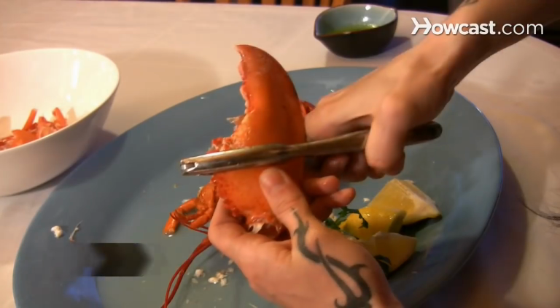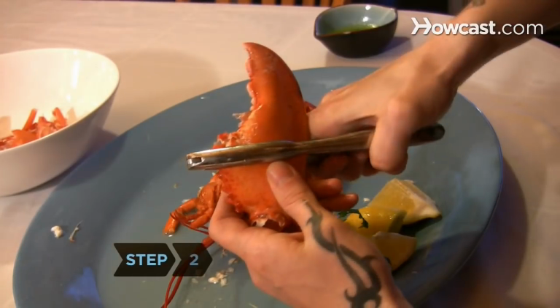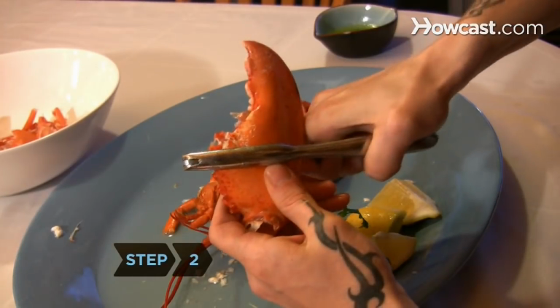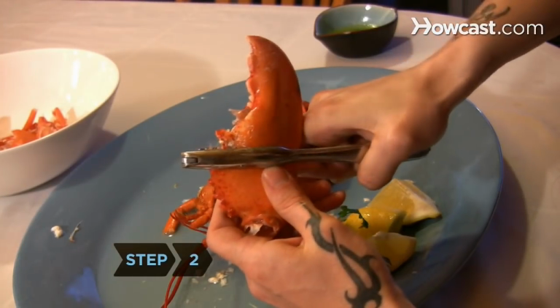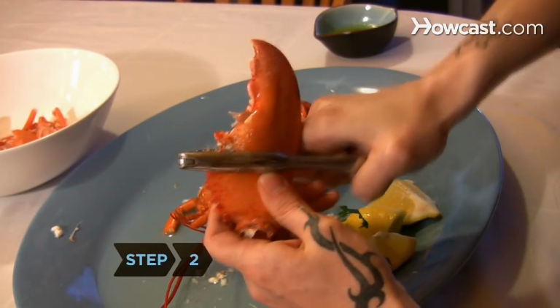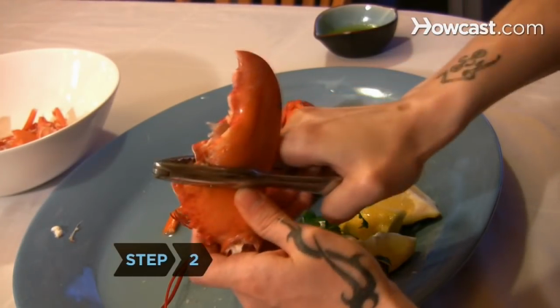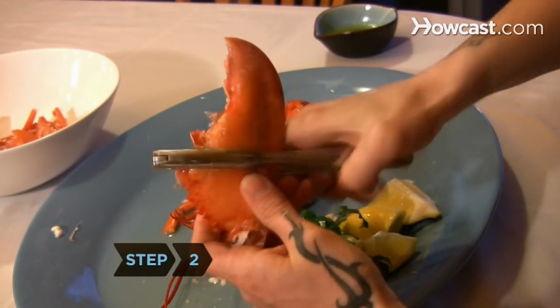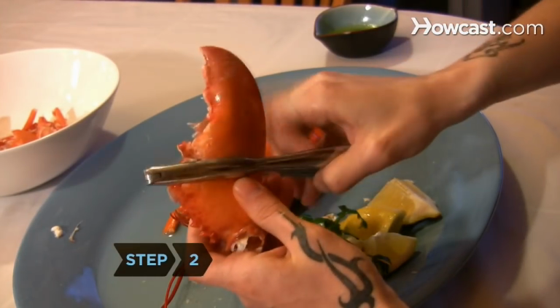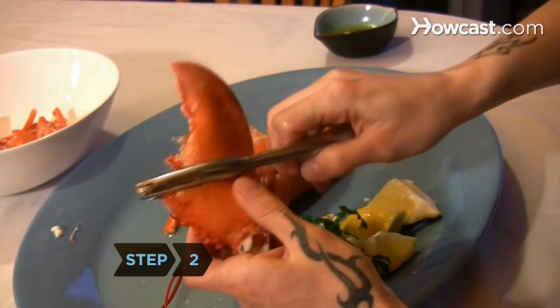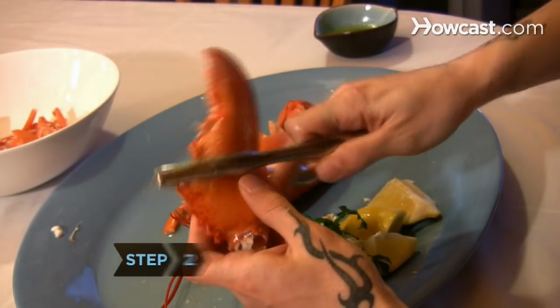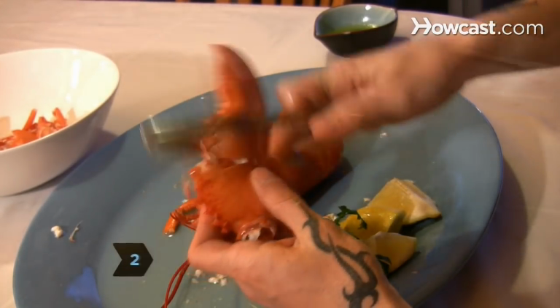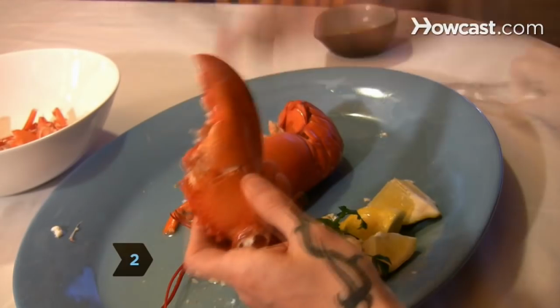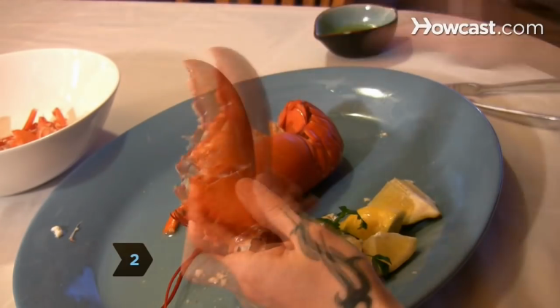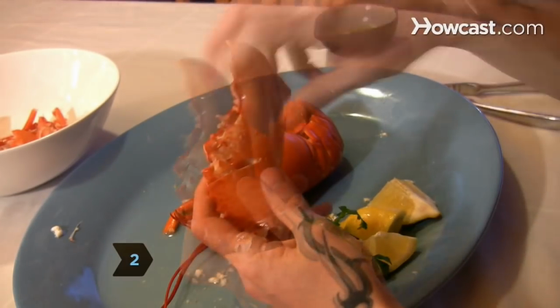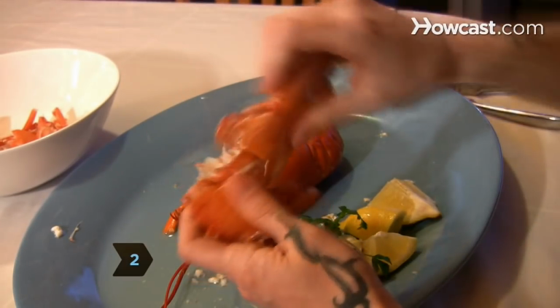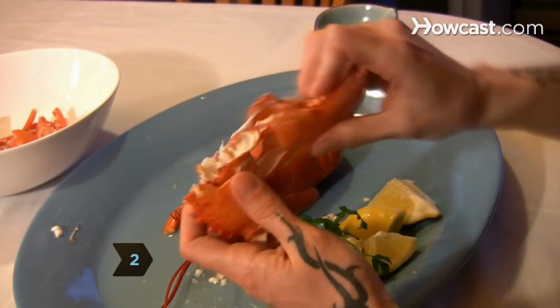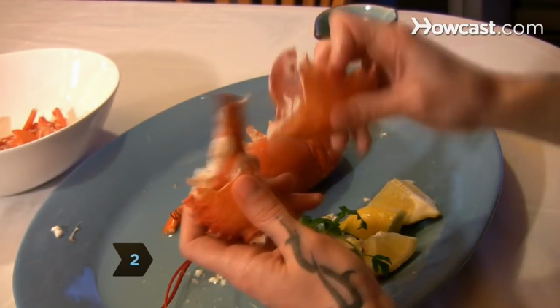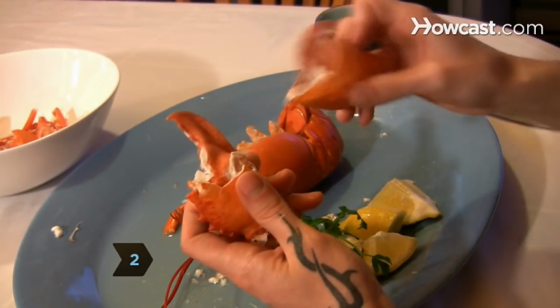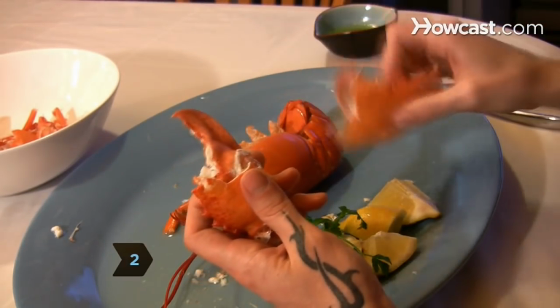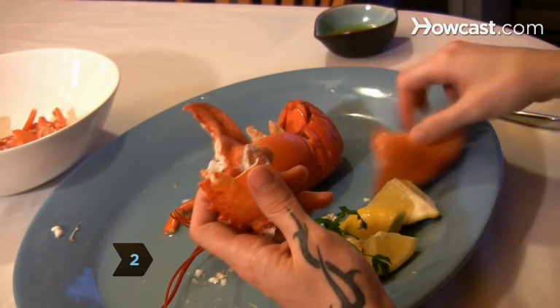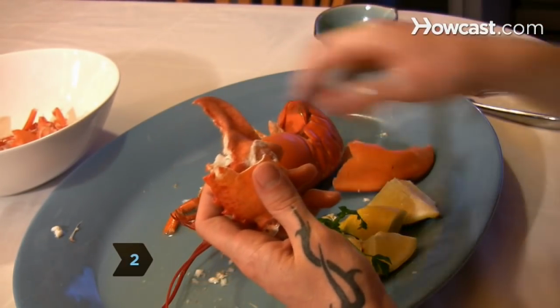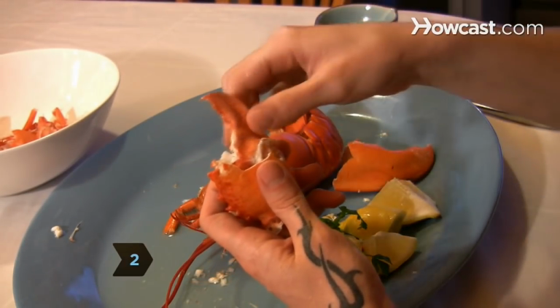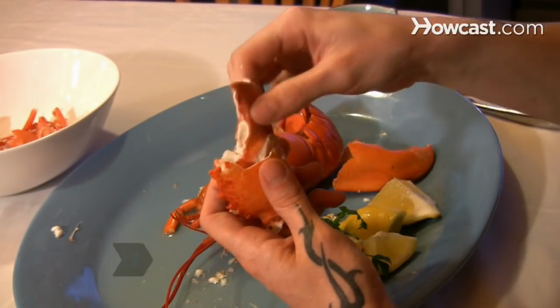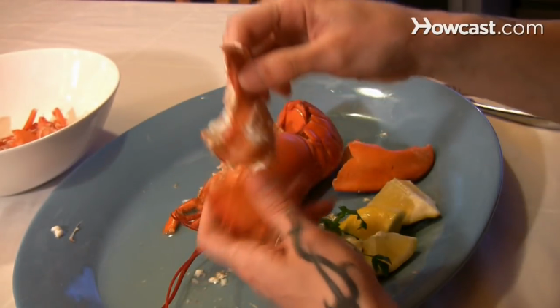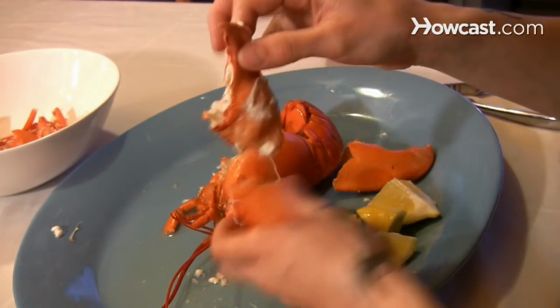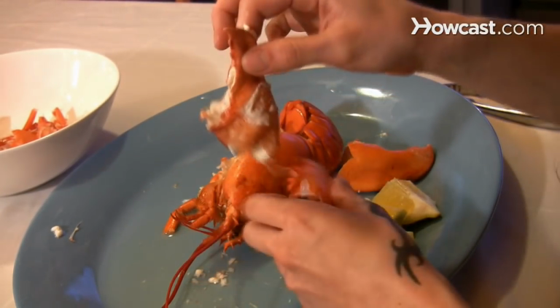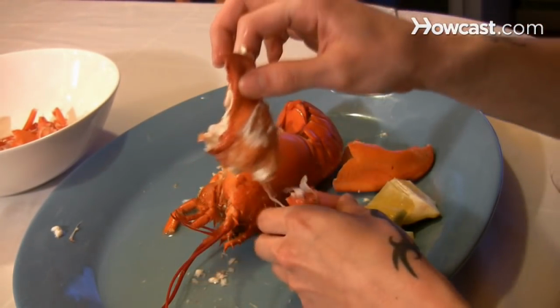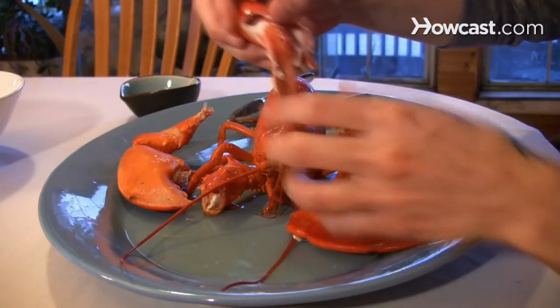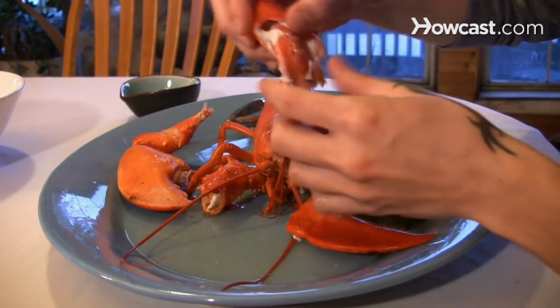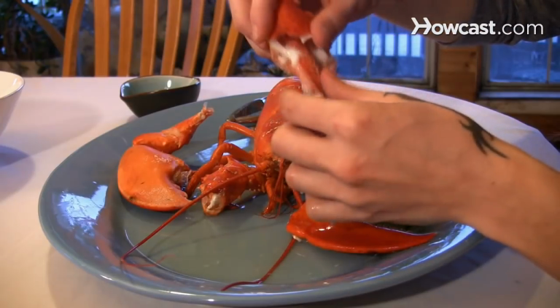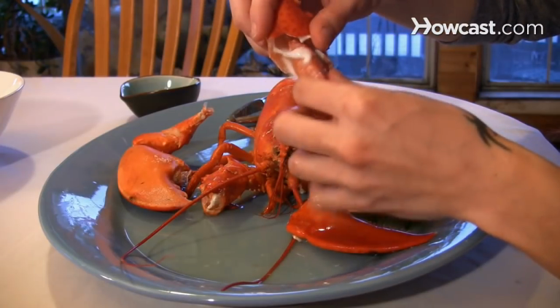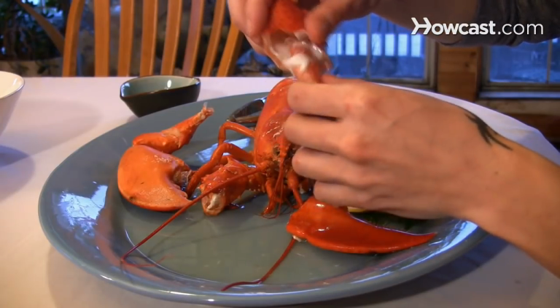Step 2. Use a heavy knife or a nutcracker to break apart the shell, then remove the cartilage from inside and pick out the meat.